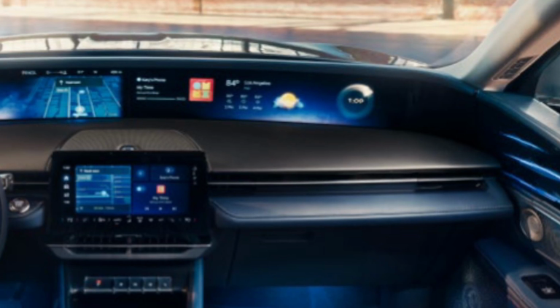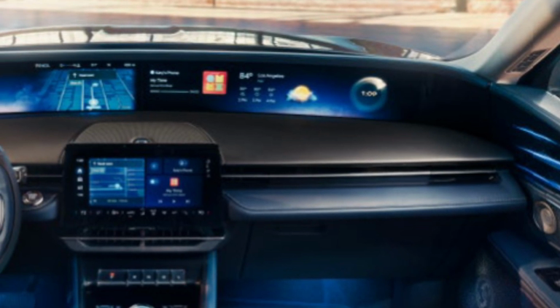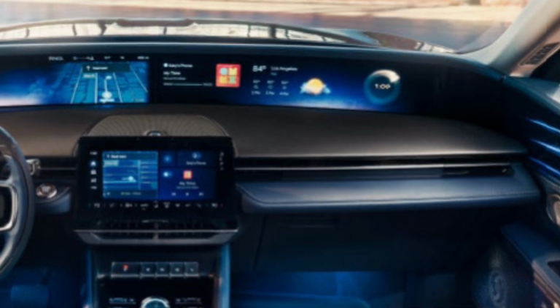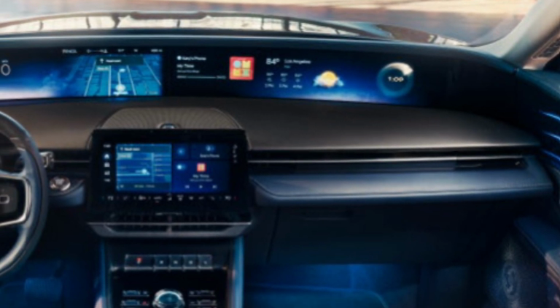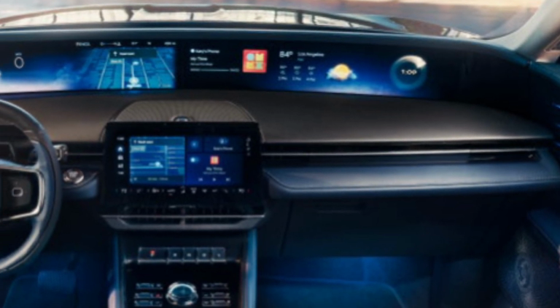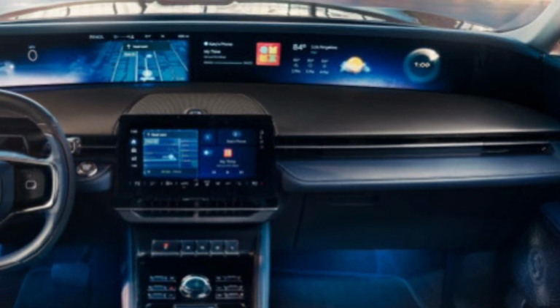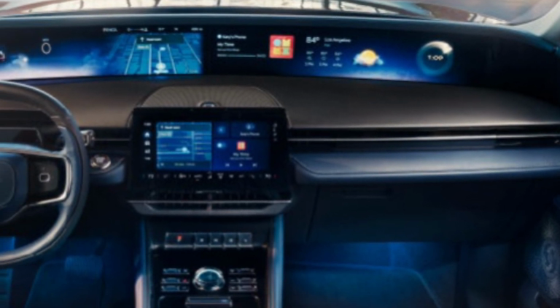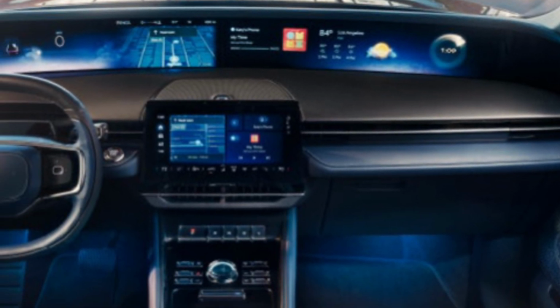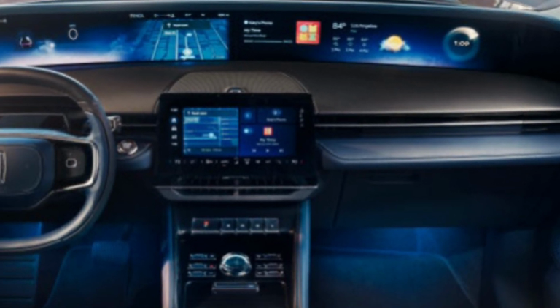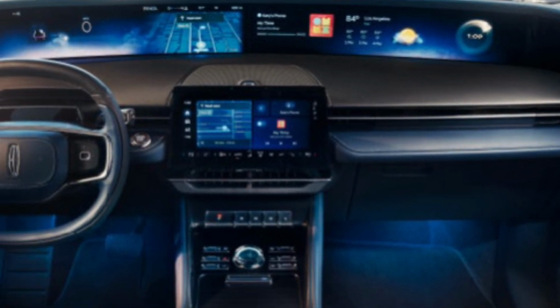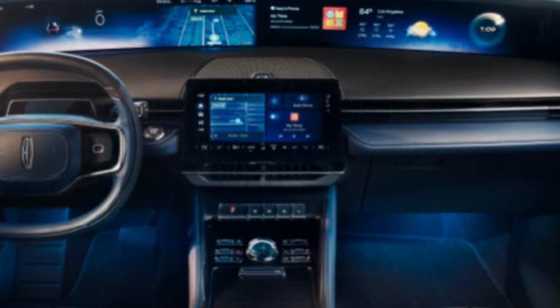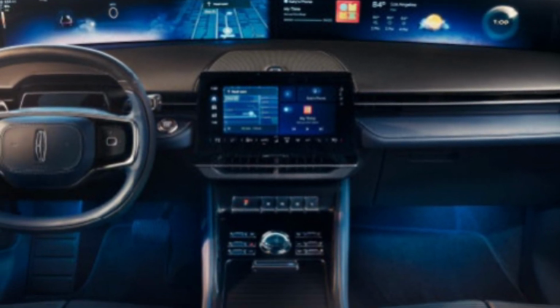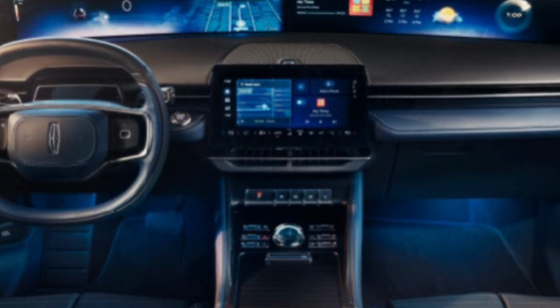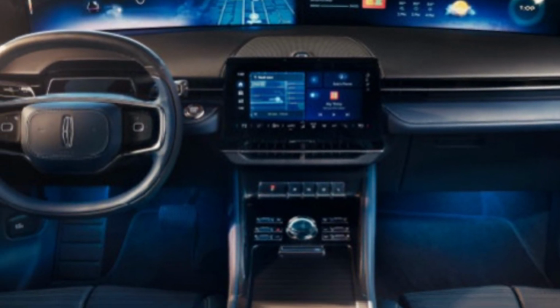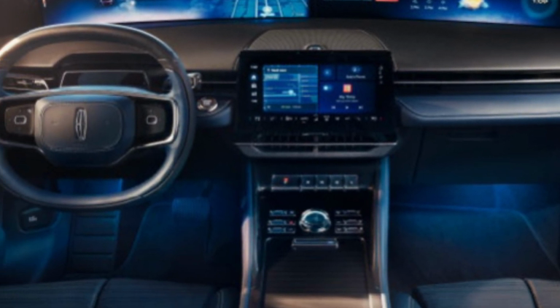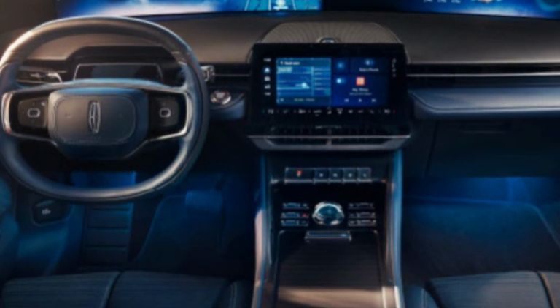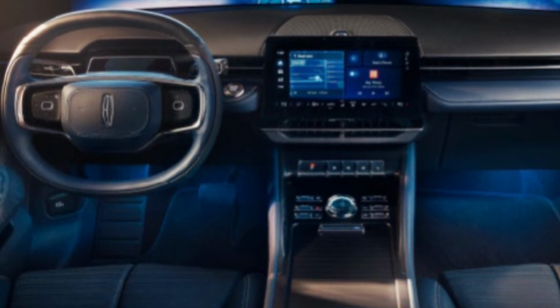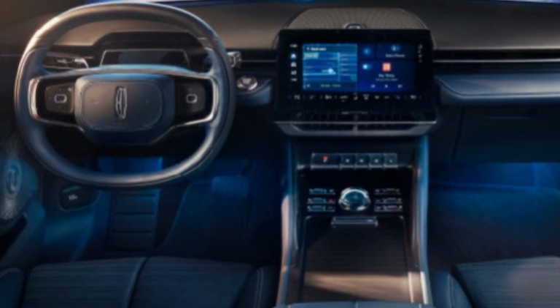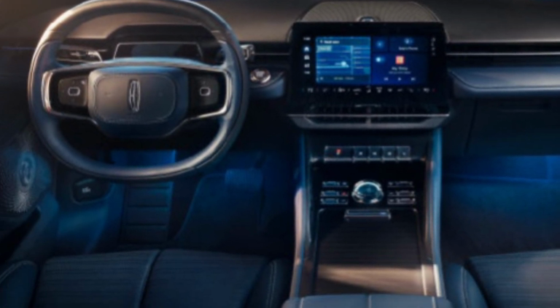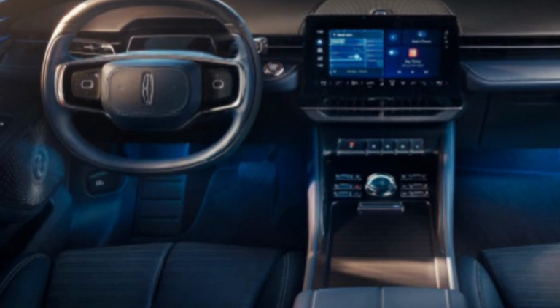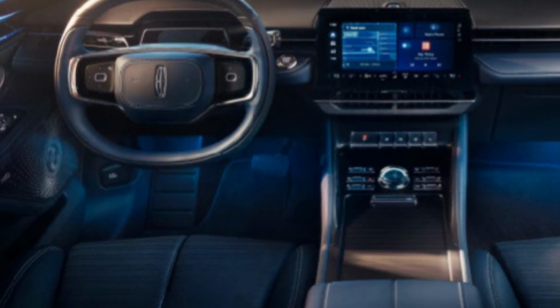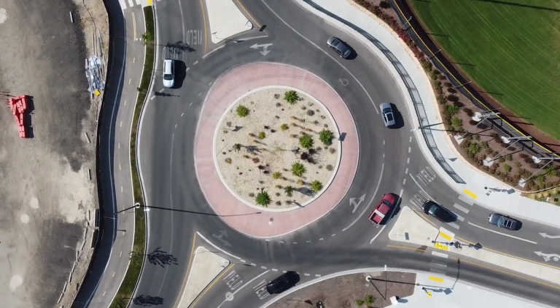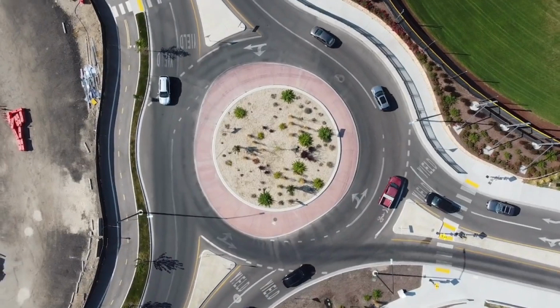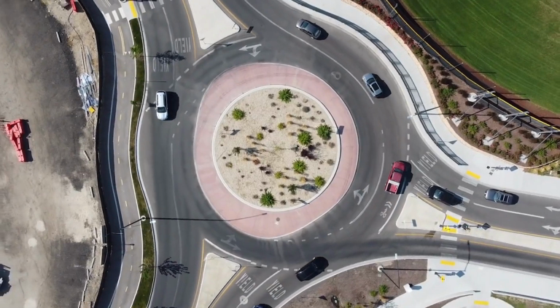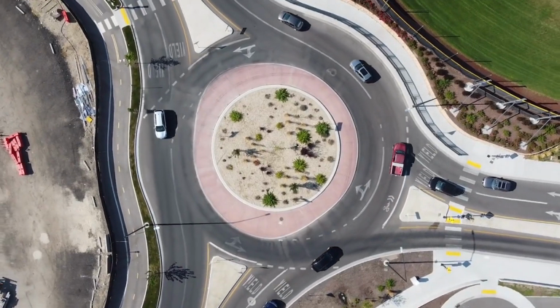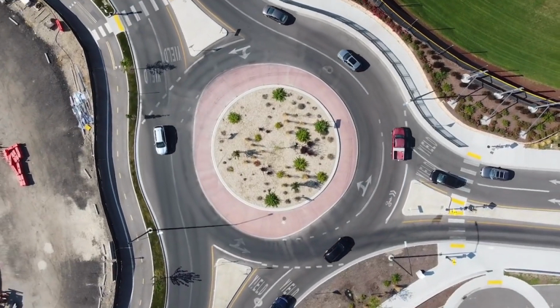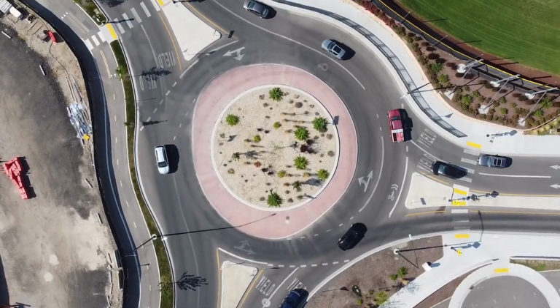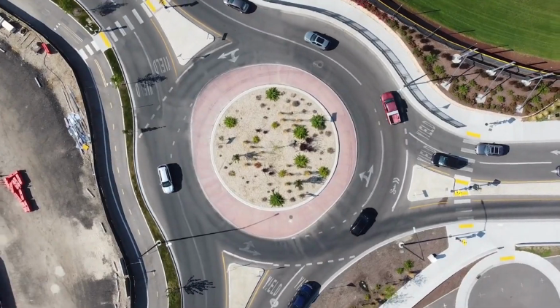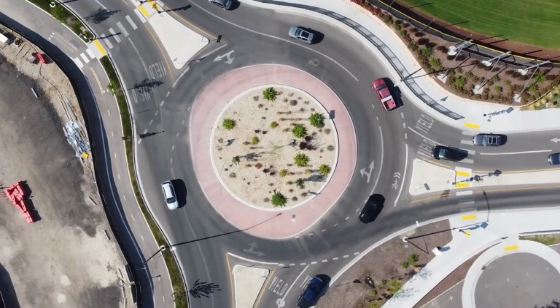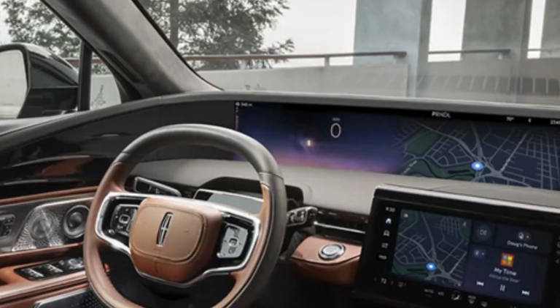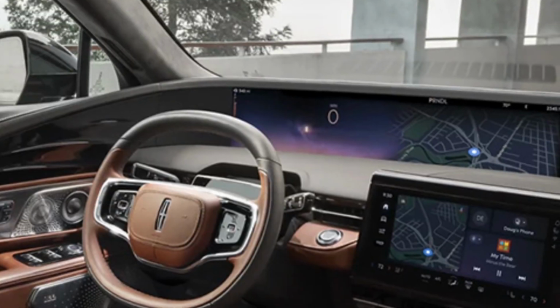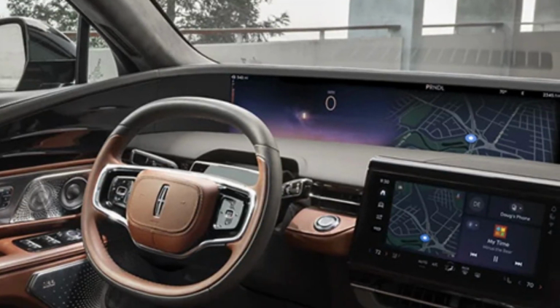The 2025 Lincoln Nautilus is a mid-size luxury SUV that offers a blend of comfort, technology, and style.